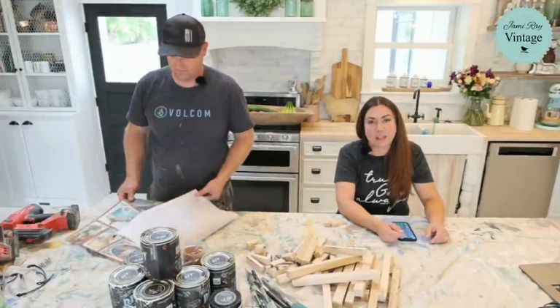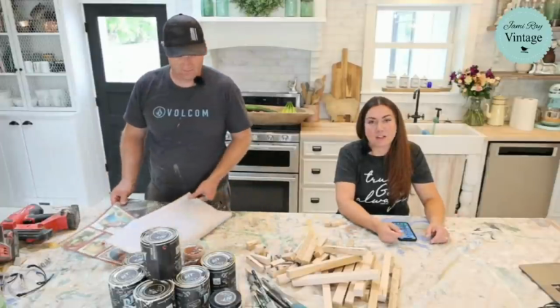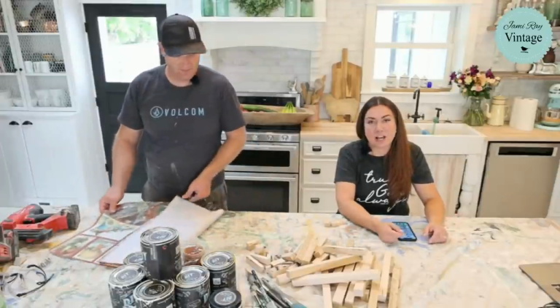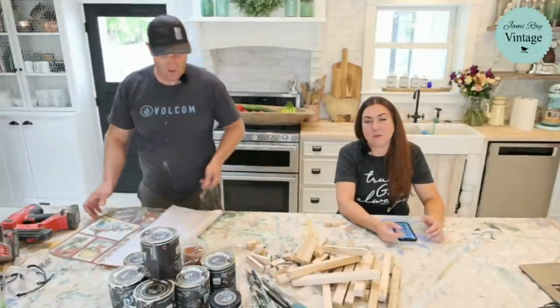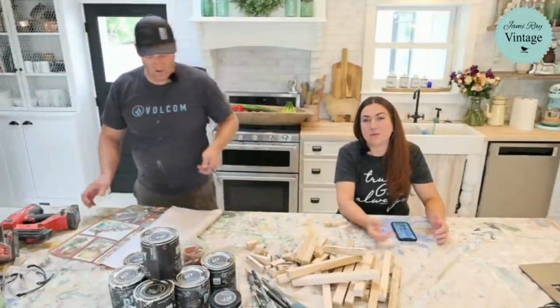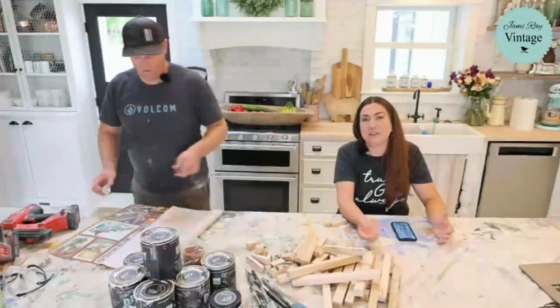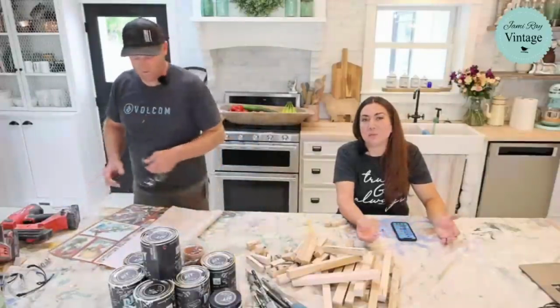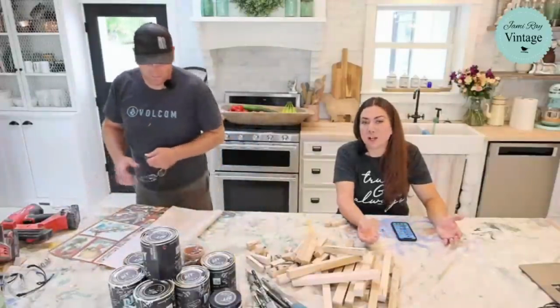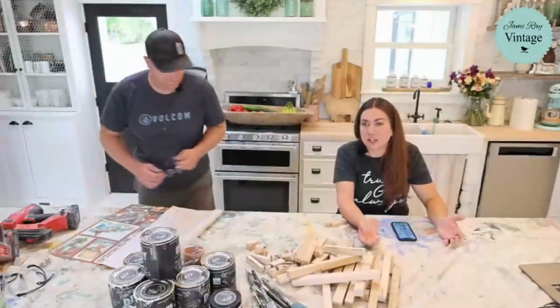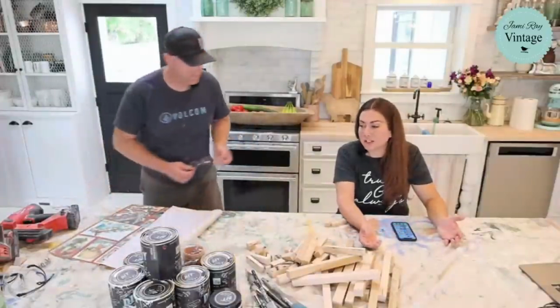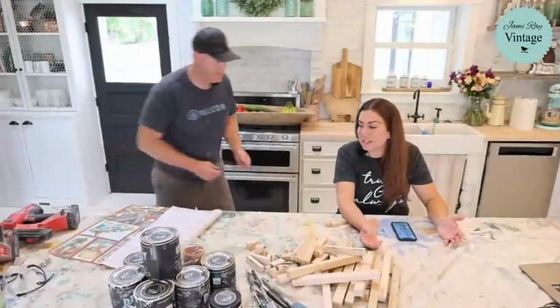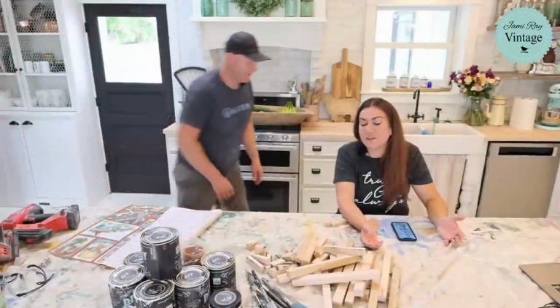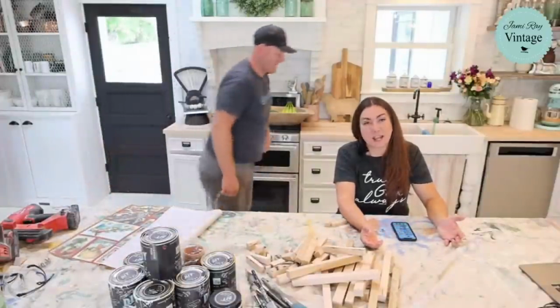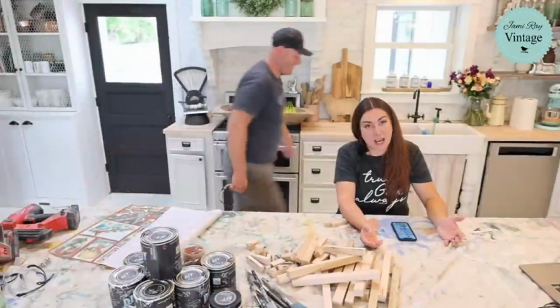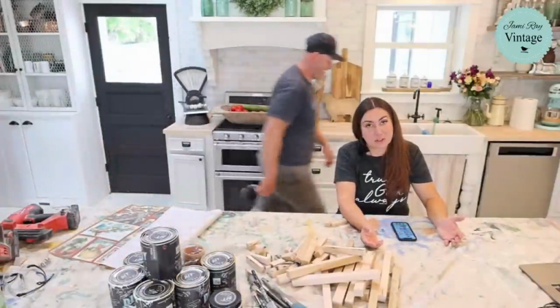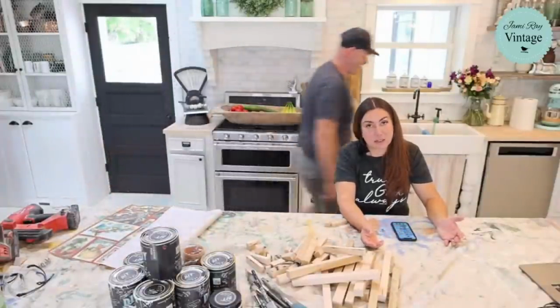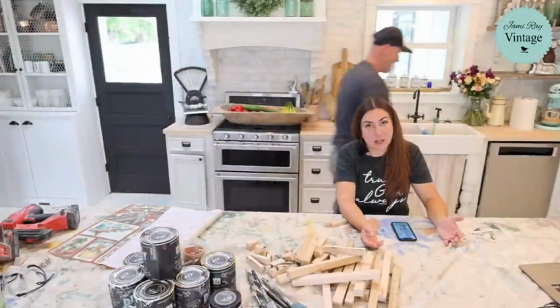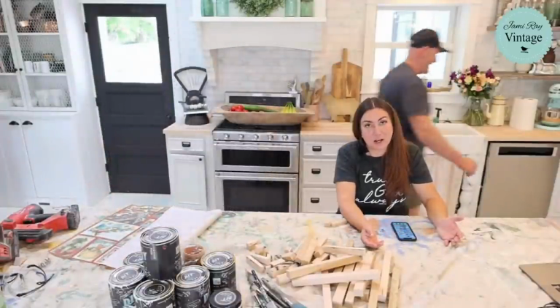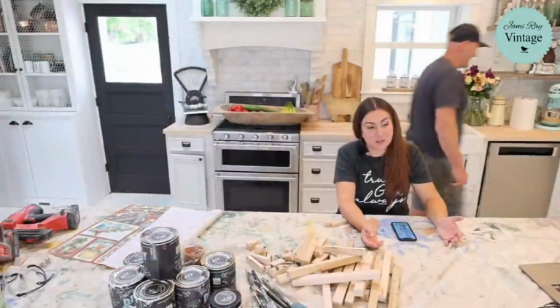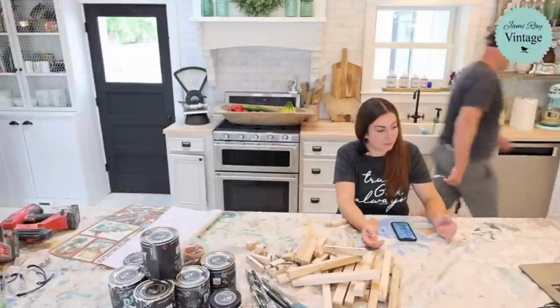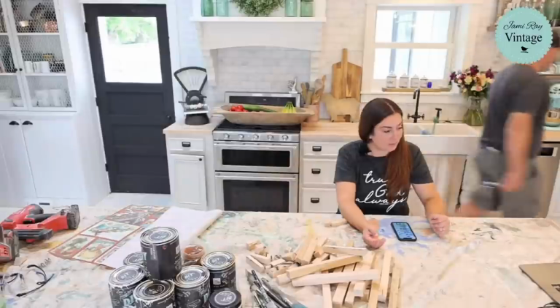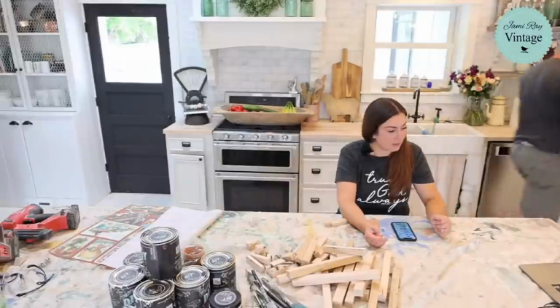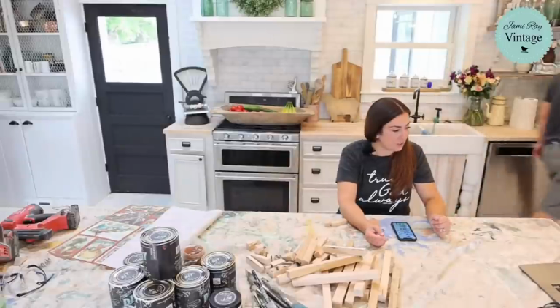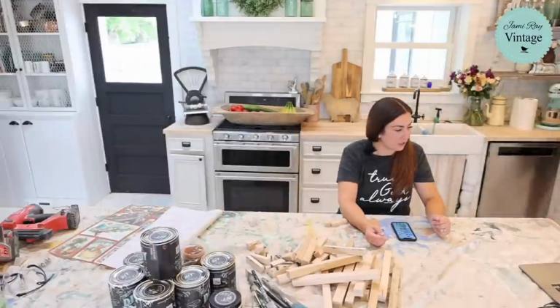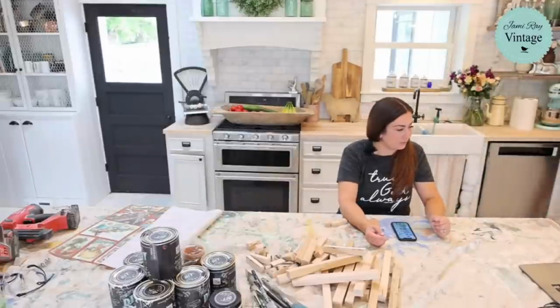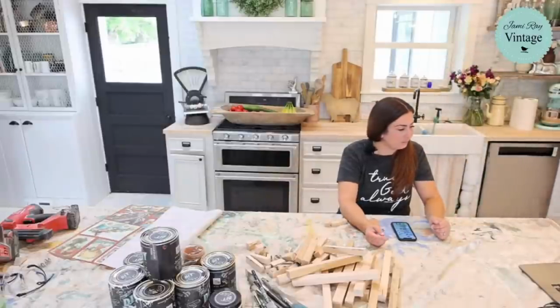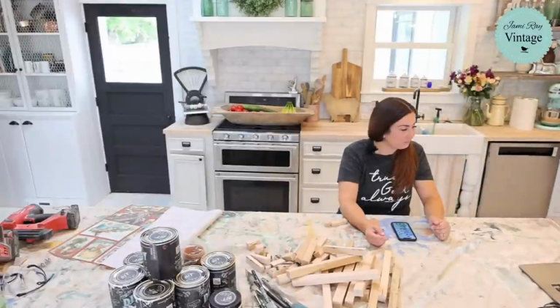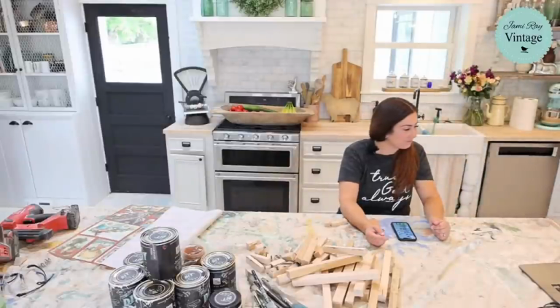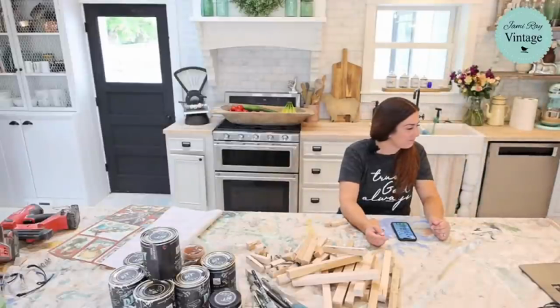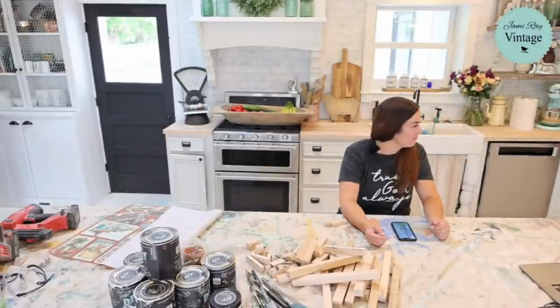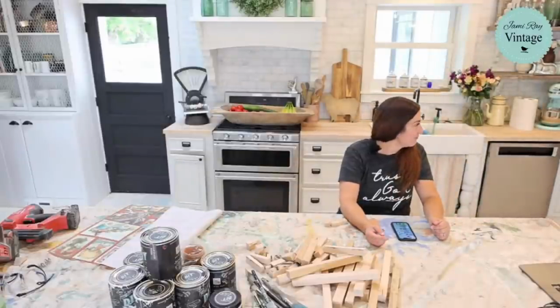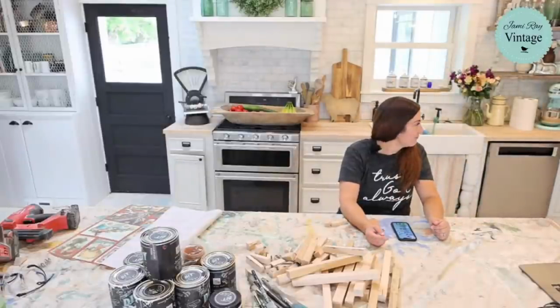And if we like the way these turn out, the projects themselves might actually be listed on jamierayvintage.com. I had a pre-made pumpkin I forgot outside, so he's going to grab that.